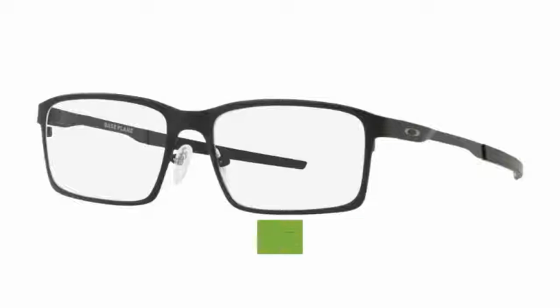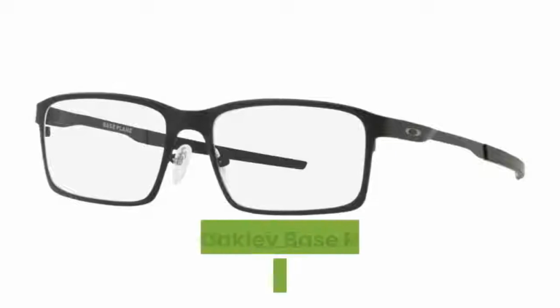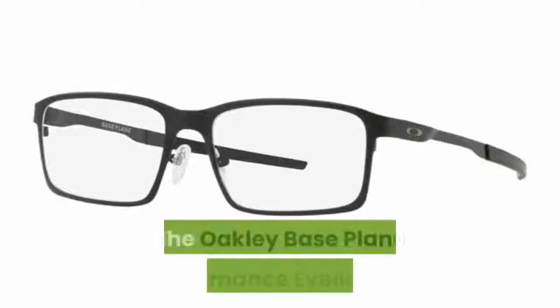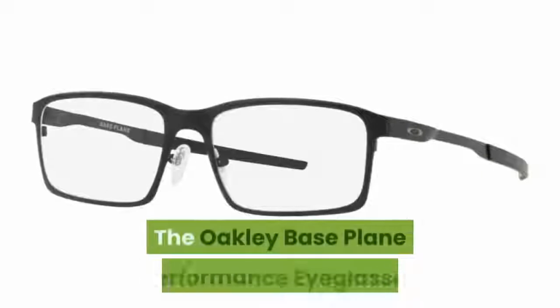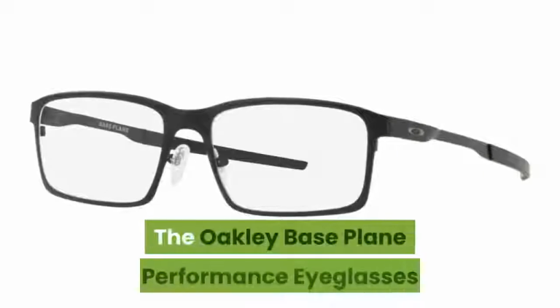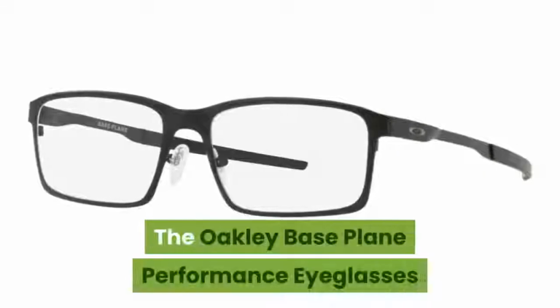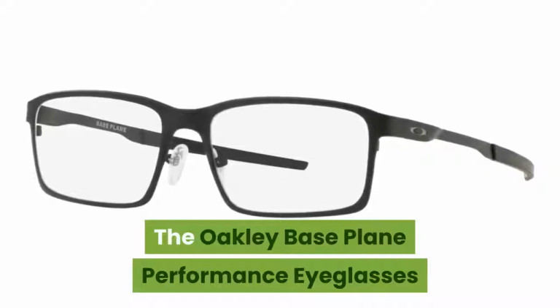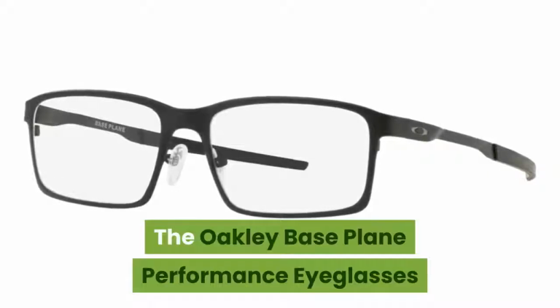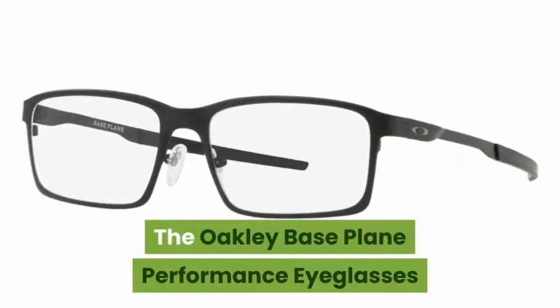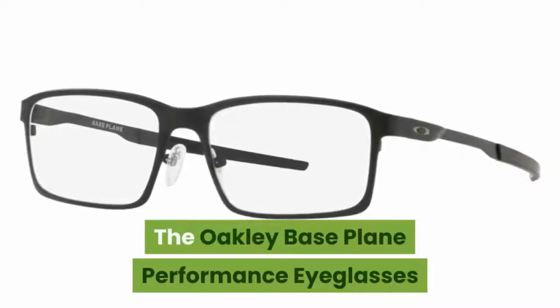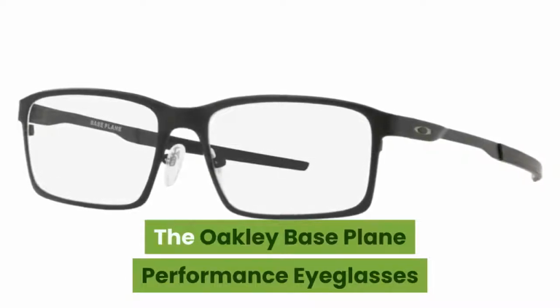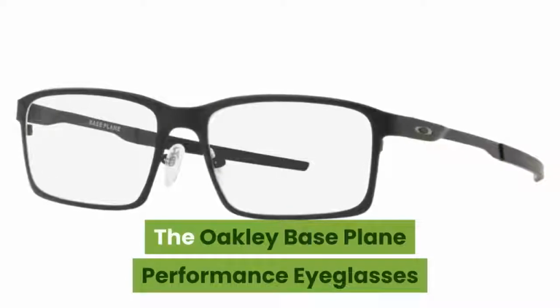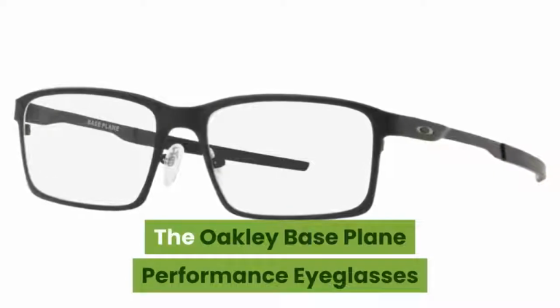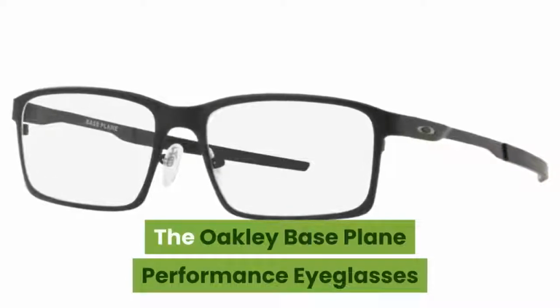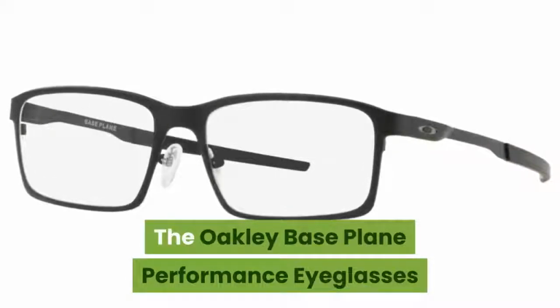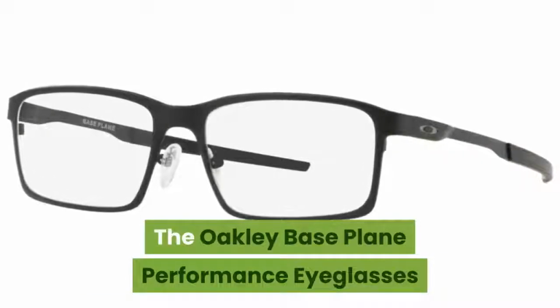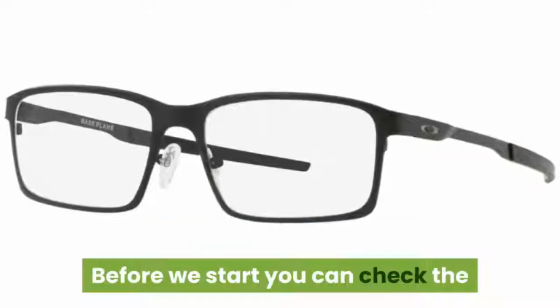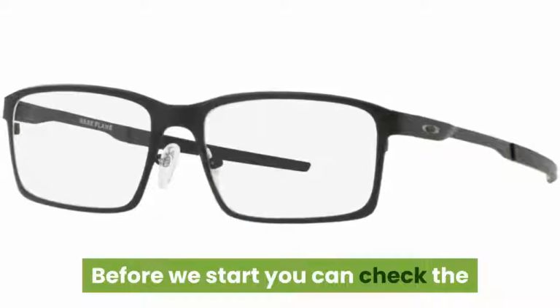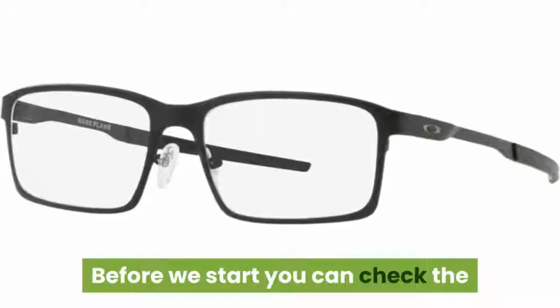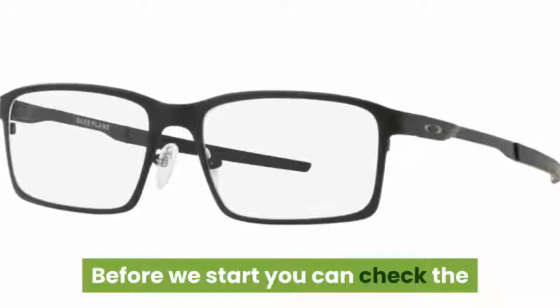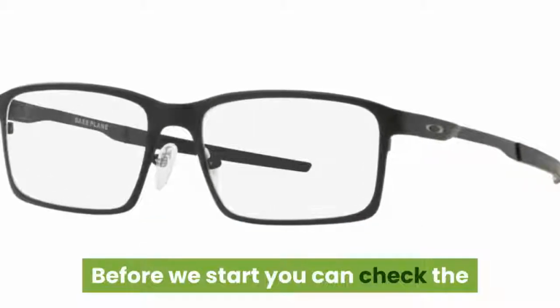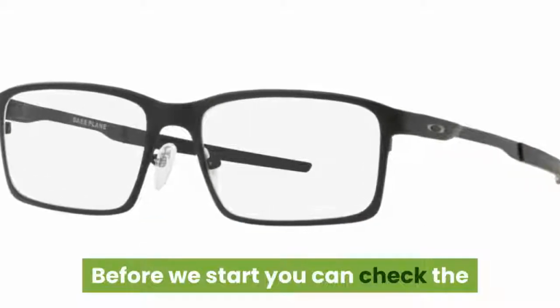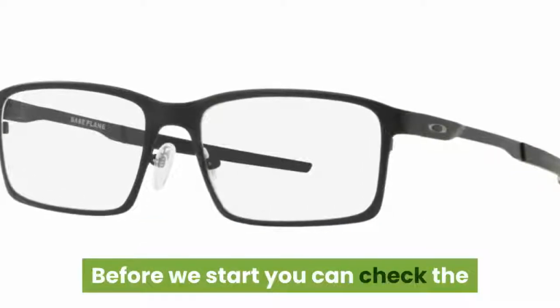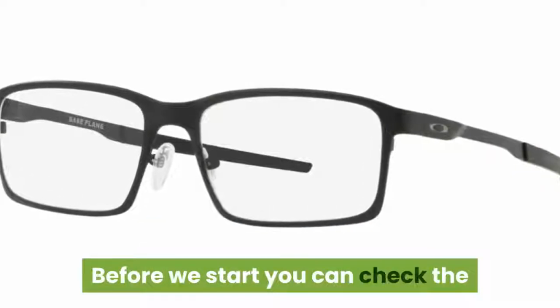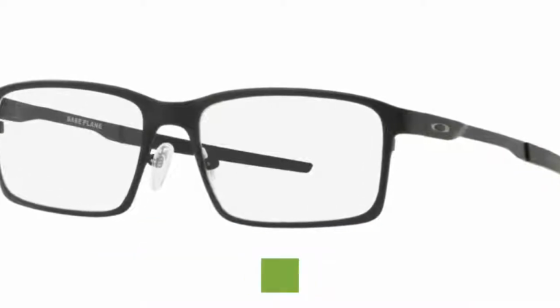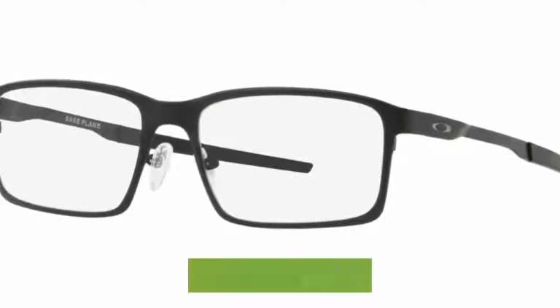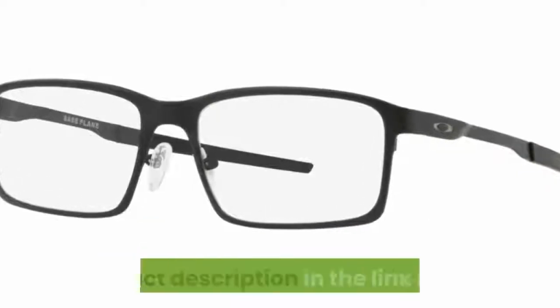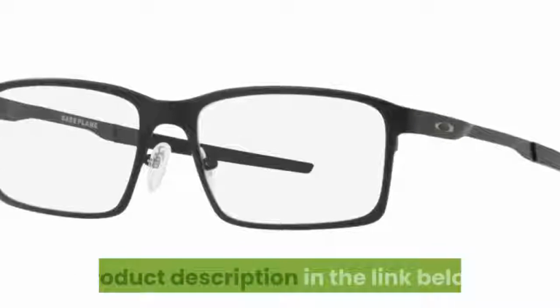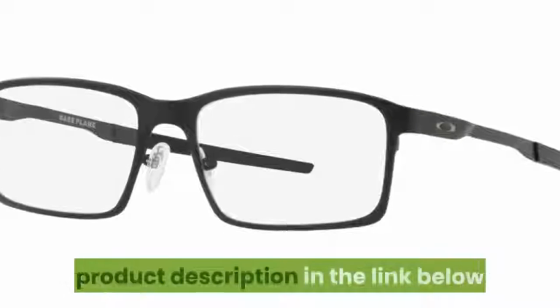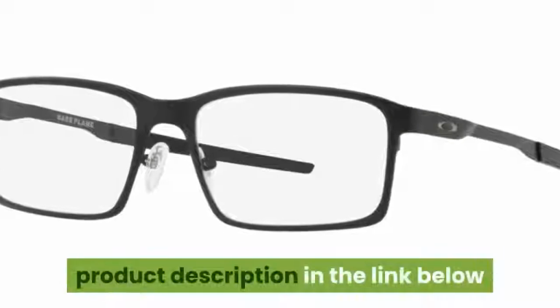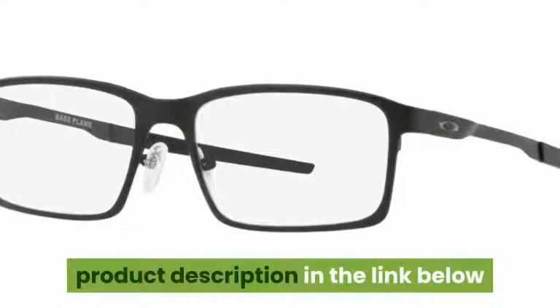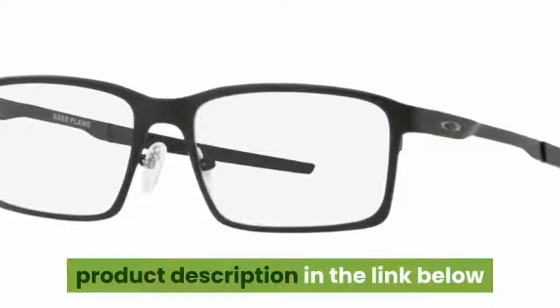The Oakley Base Plane Performance Eyeglasses. Before we start, you can check the product description in the link below.